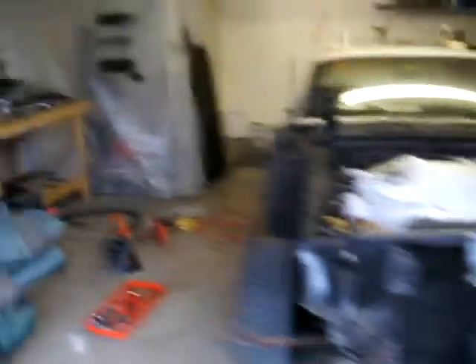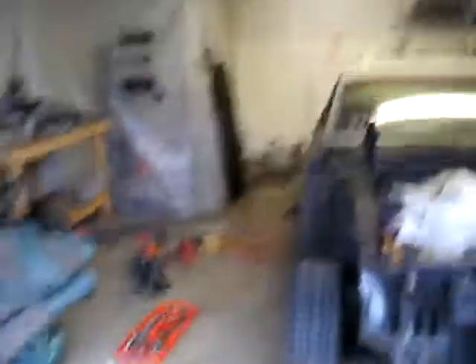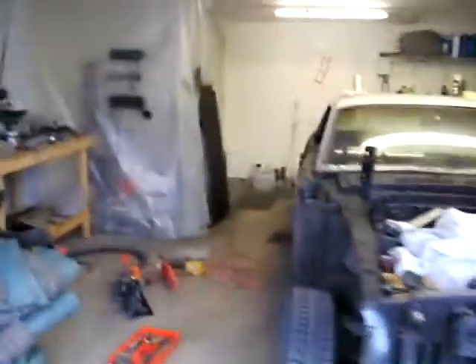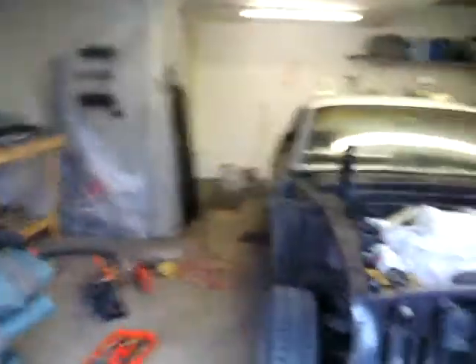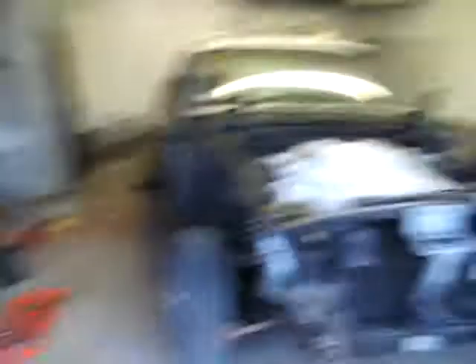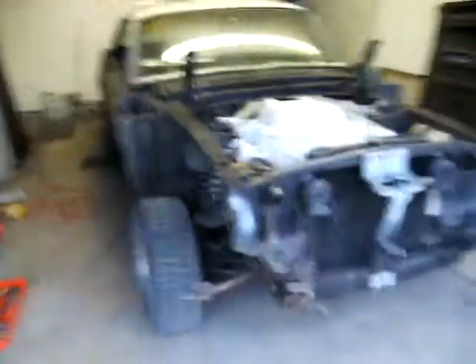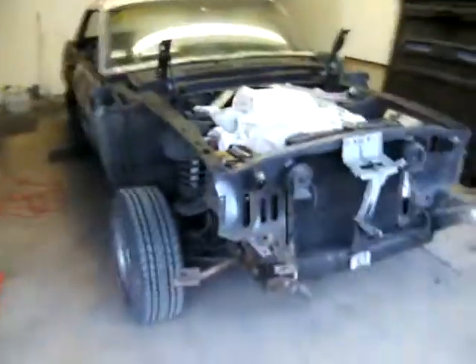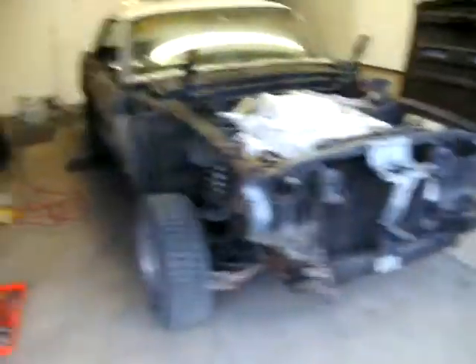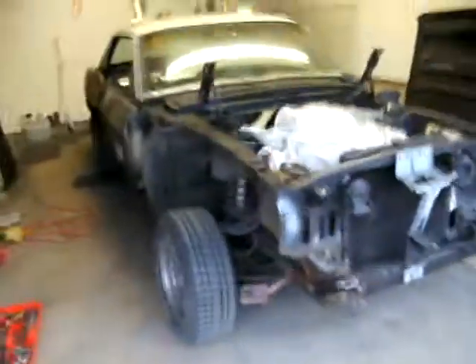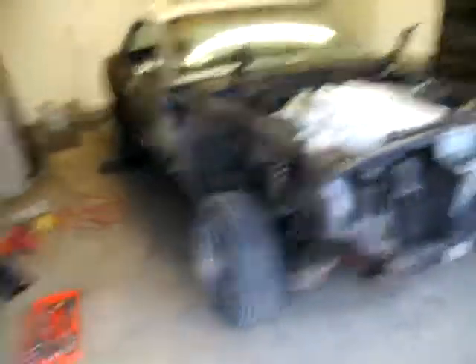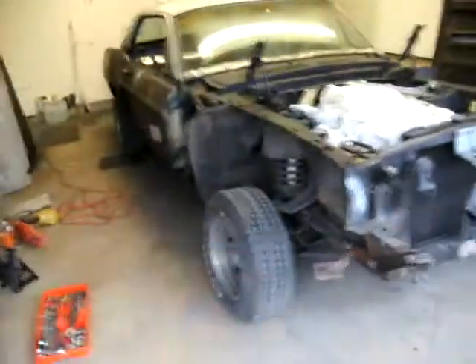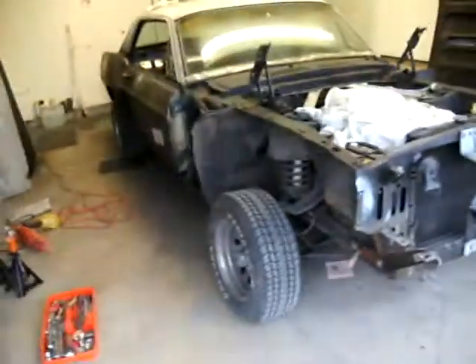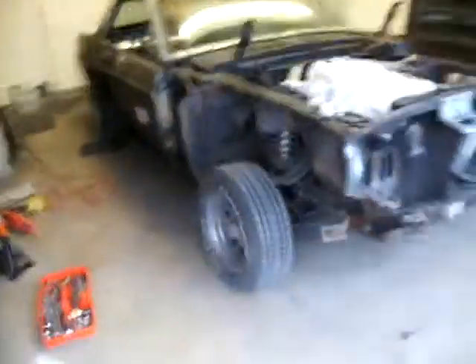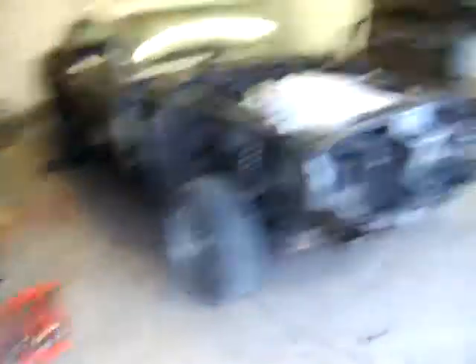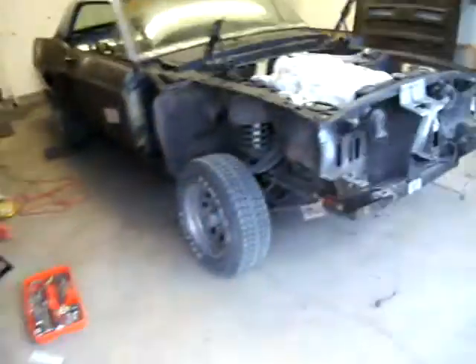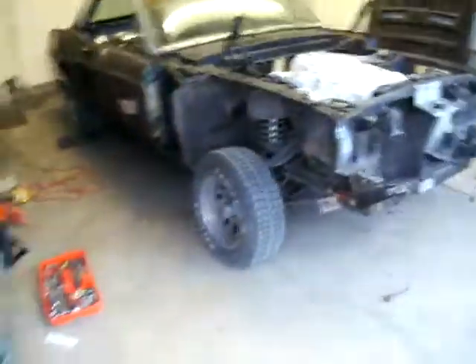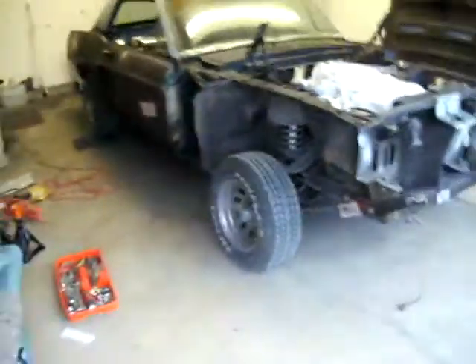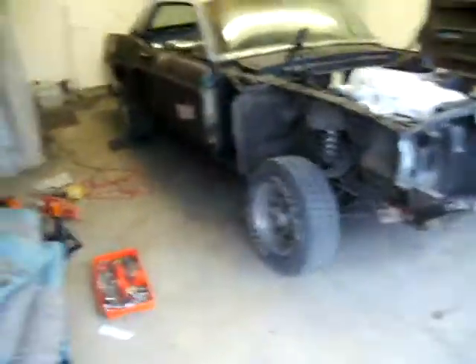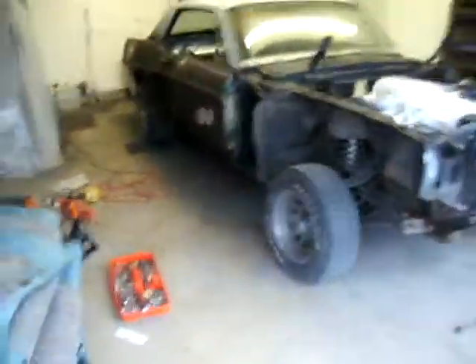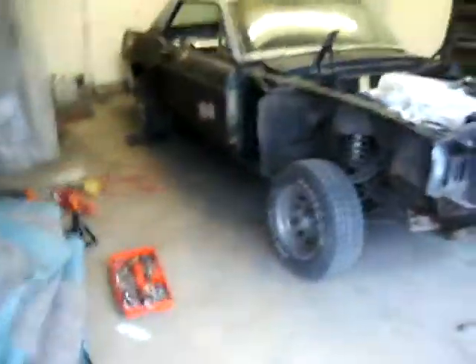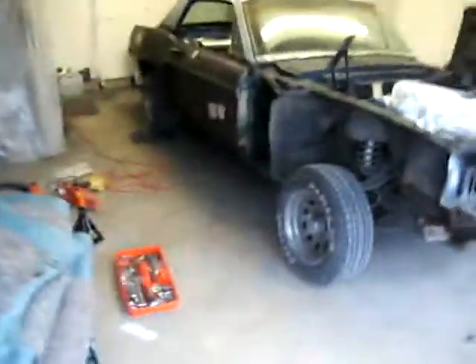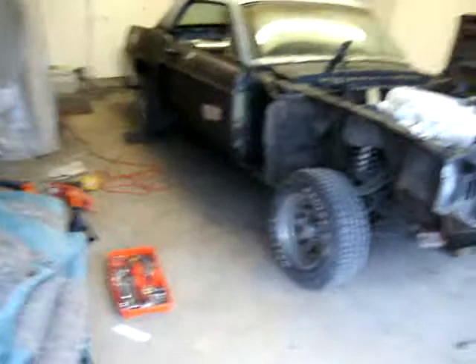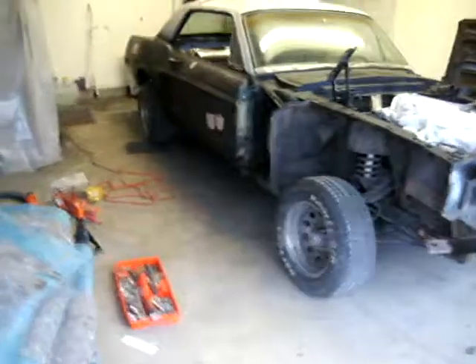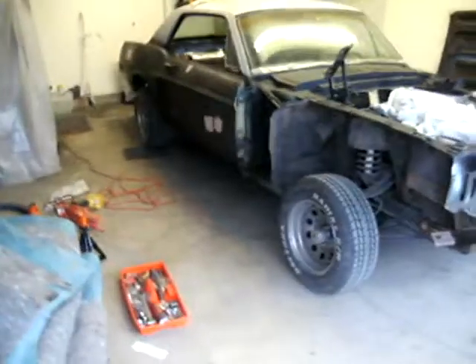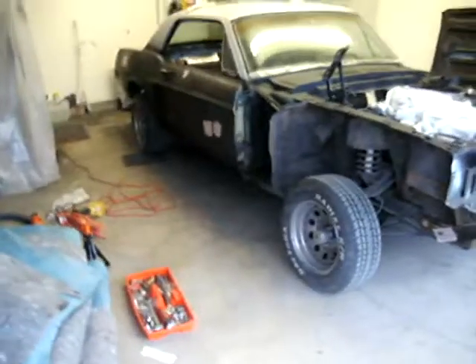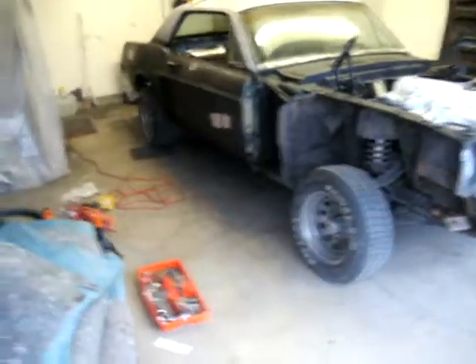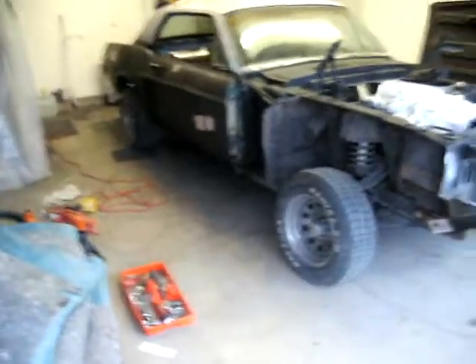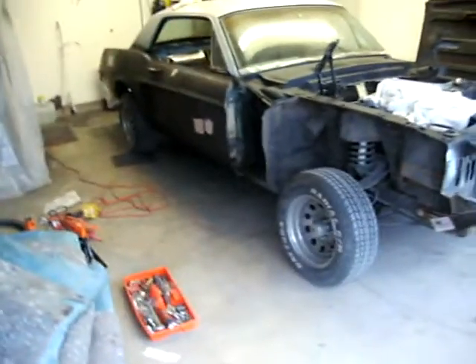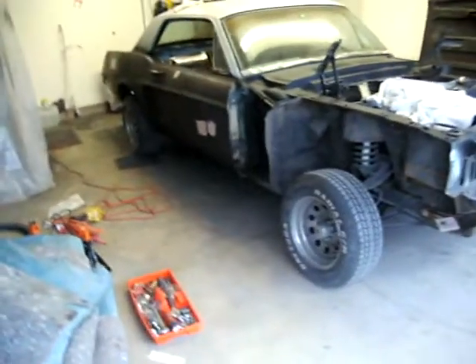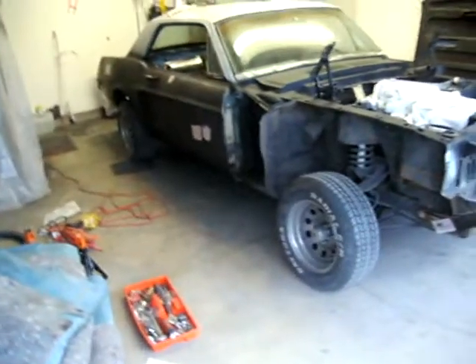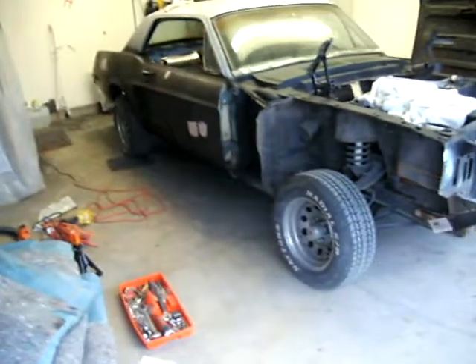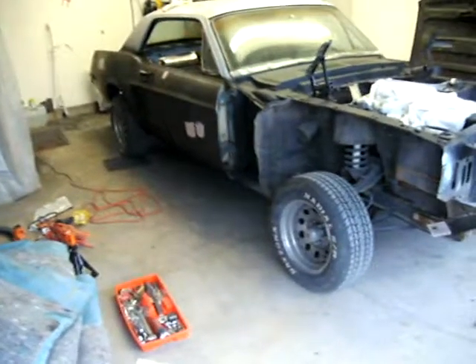Looks better from behind. It's got a nice booty.